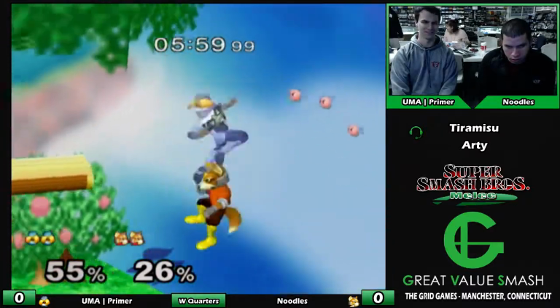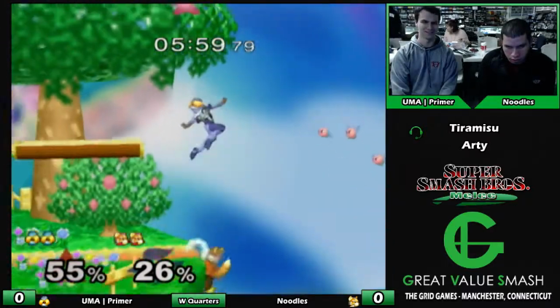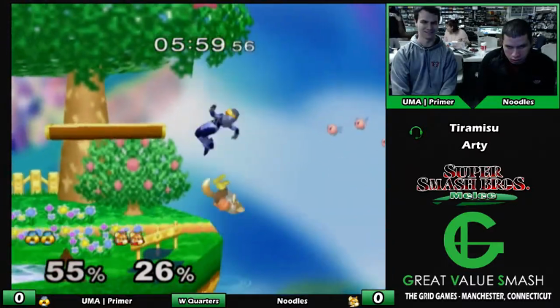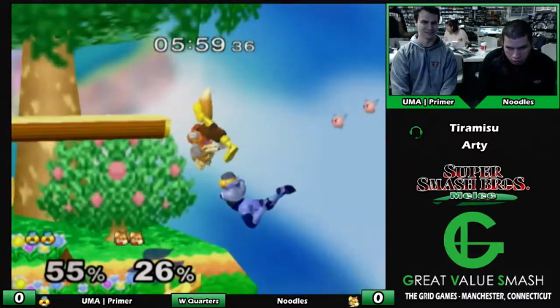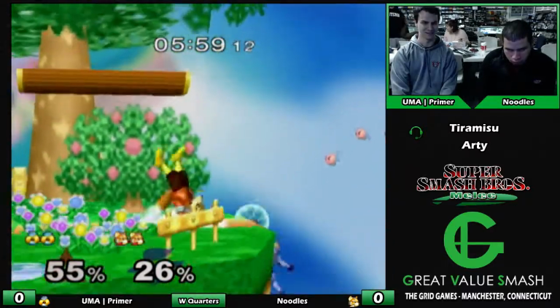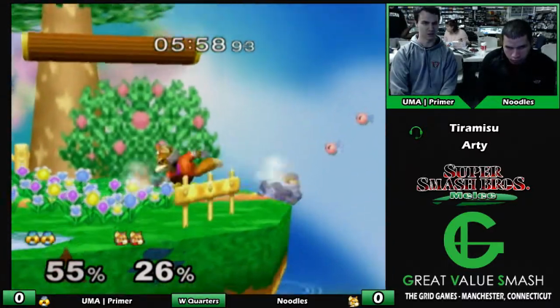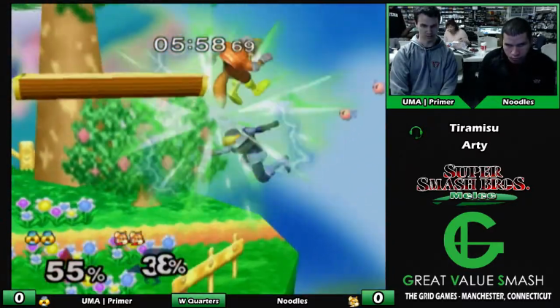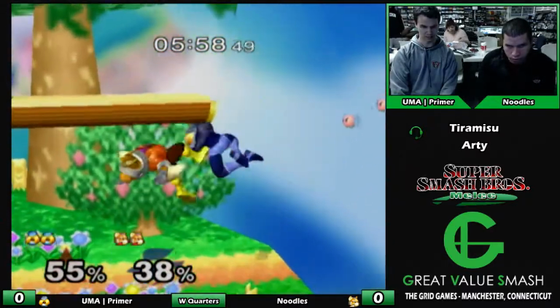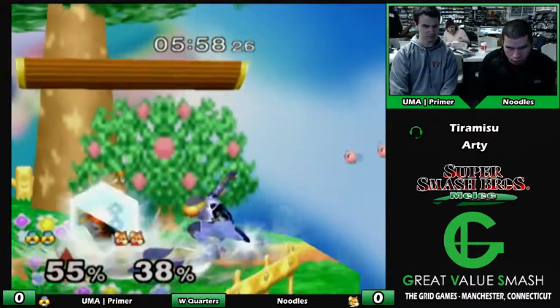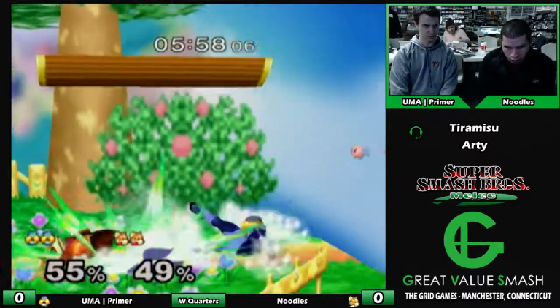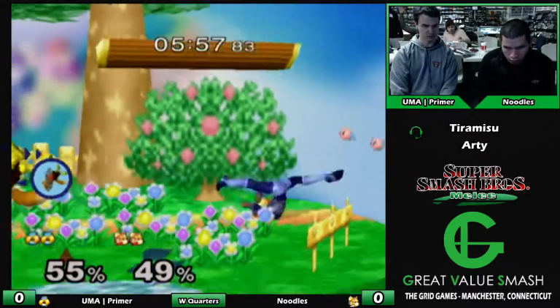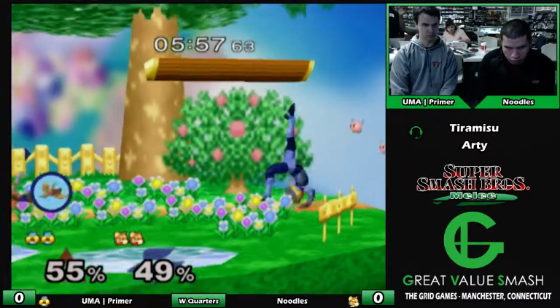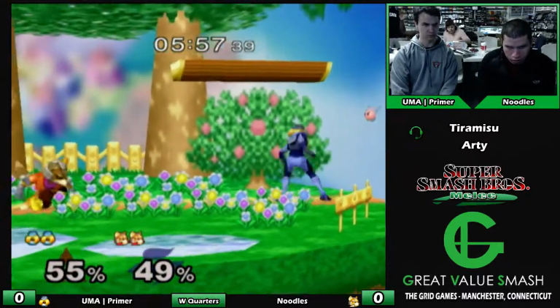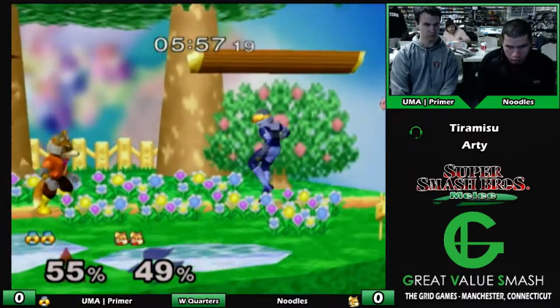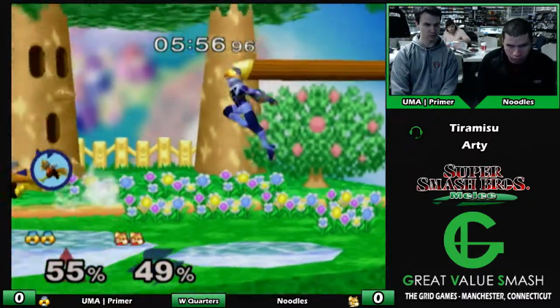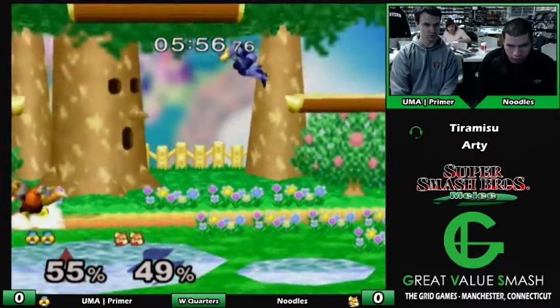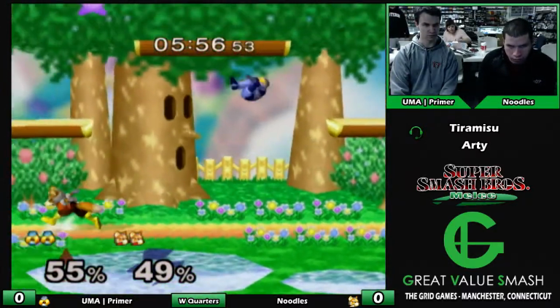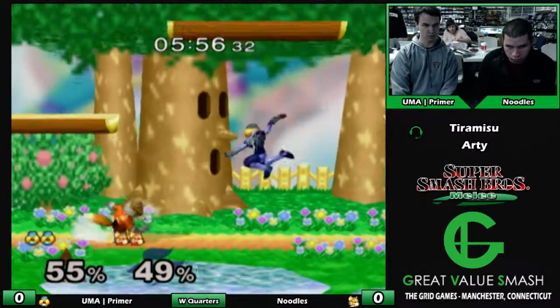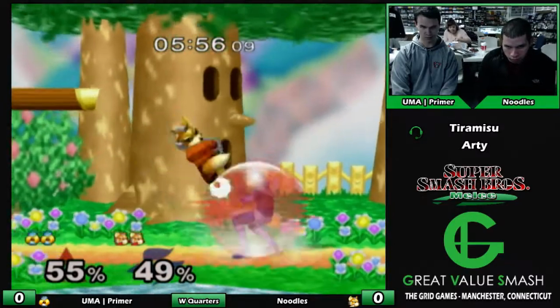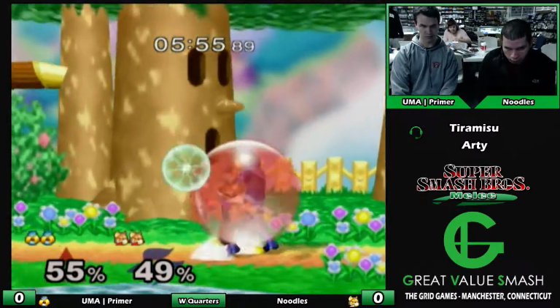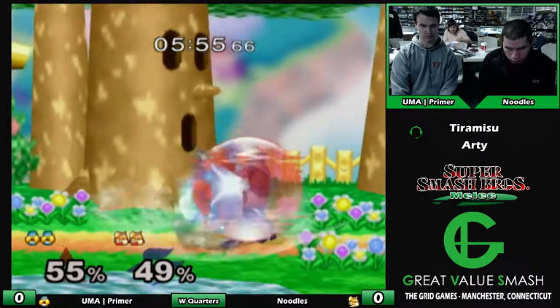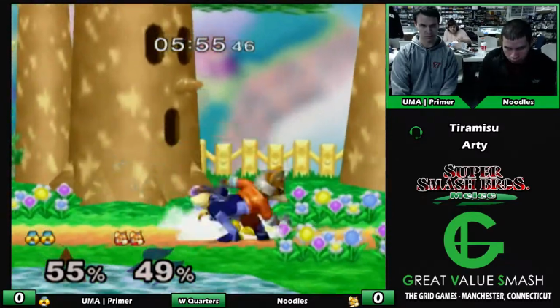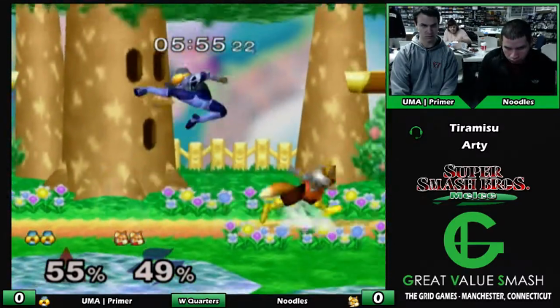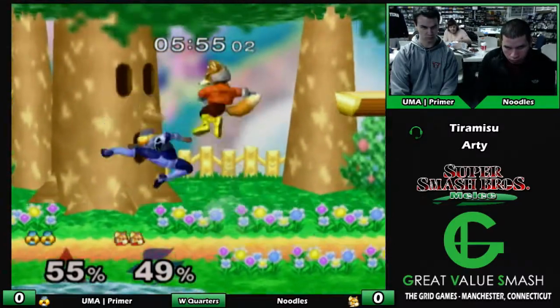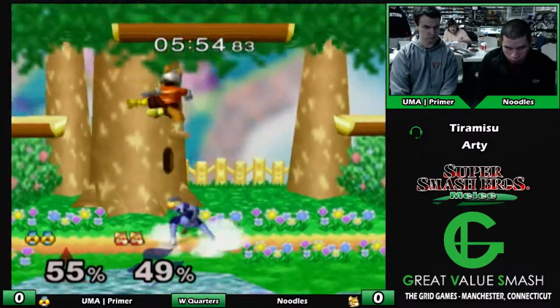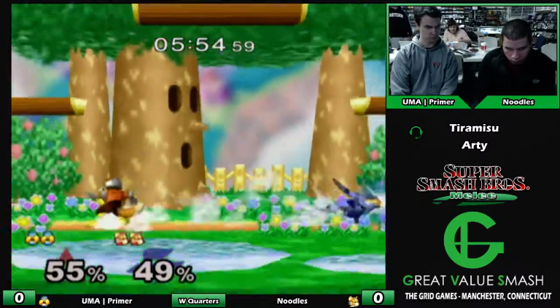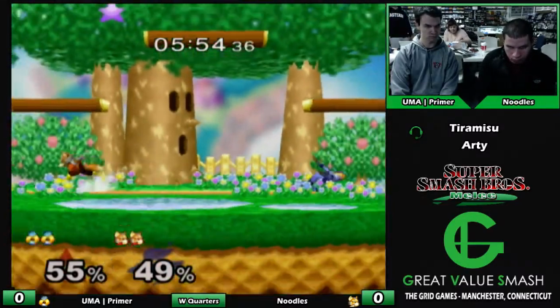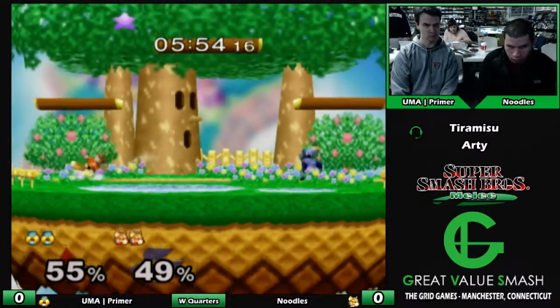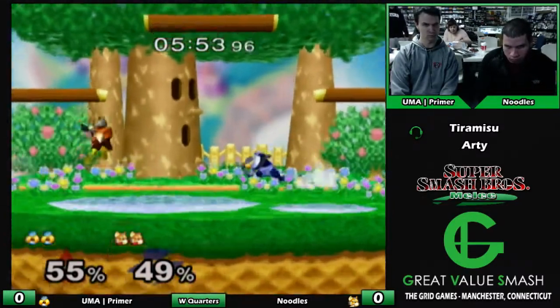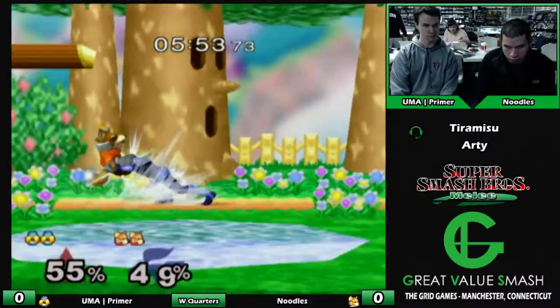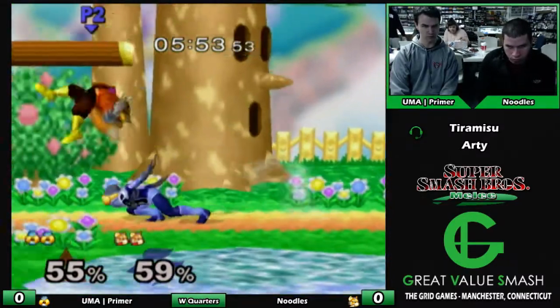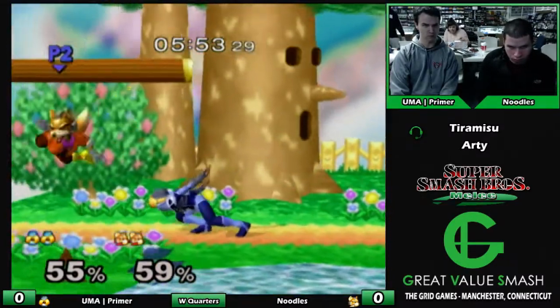Running shine there is a really good tool for Fox to overshoot Sheik's dash stance. But there he got hit by both hits with the shine ending there.